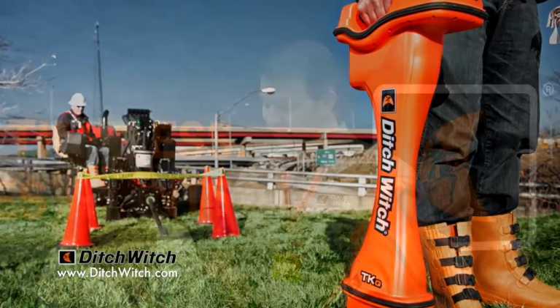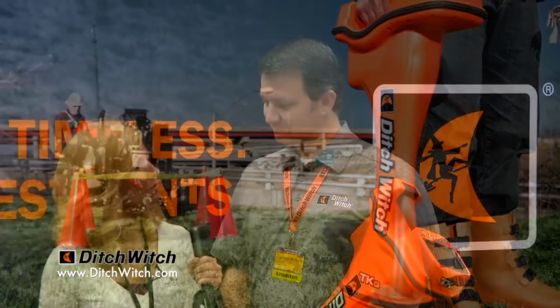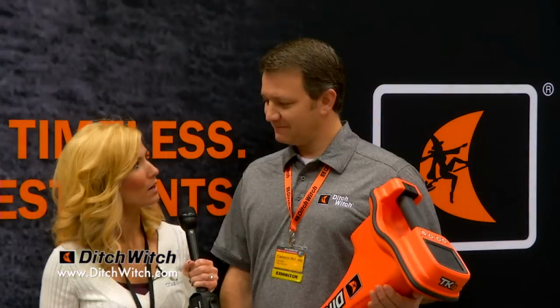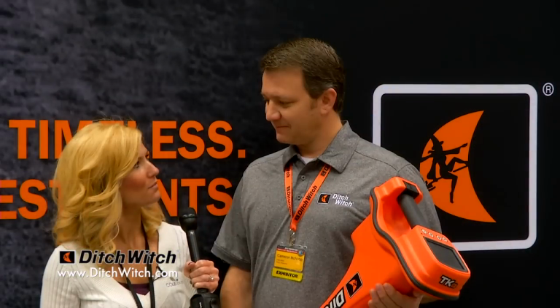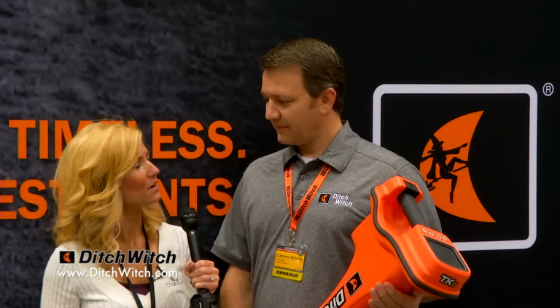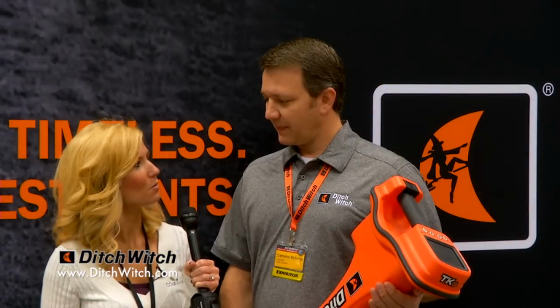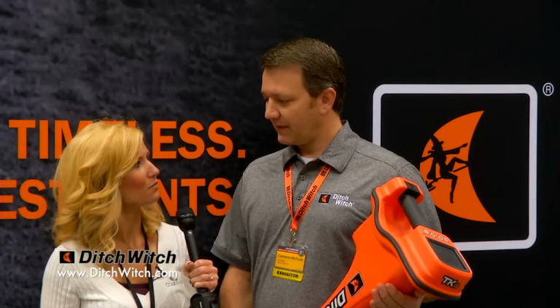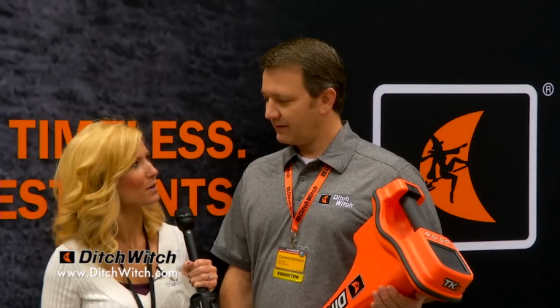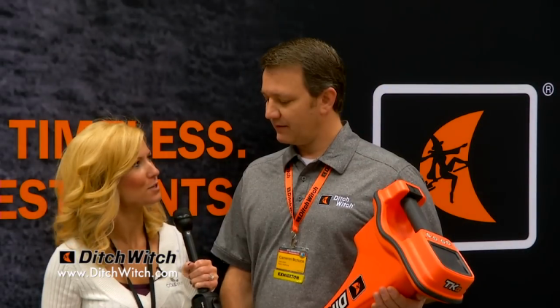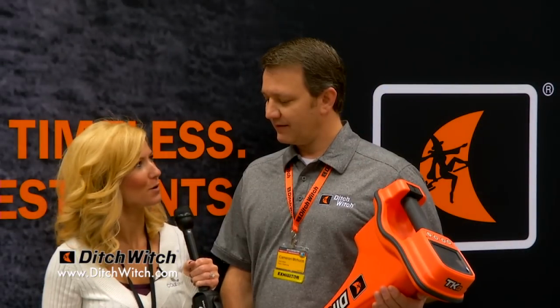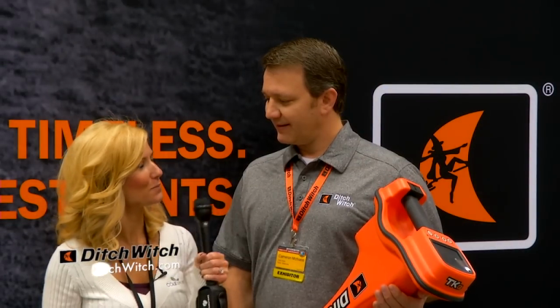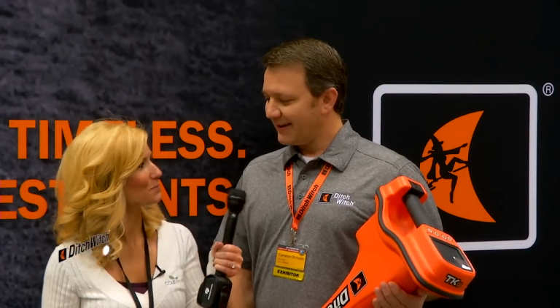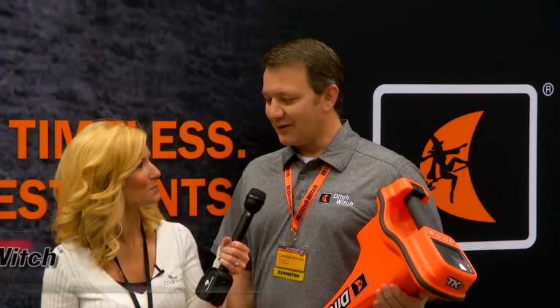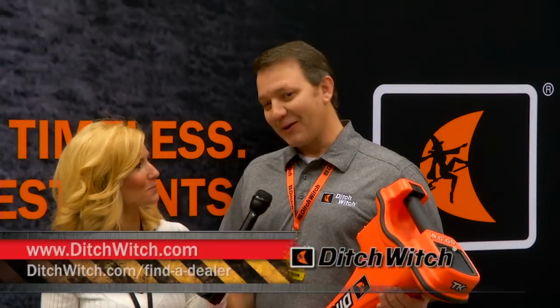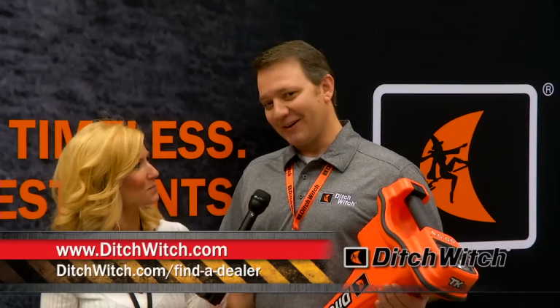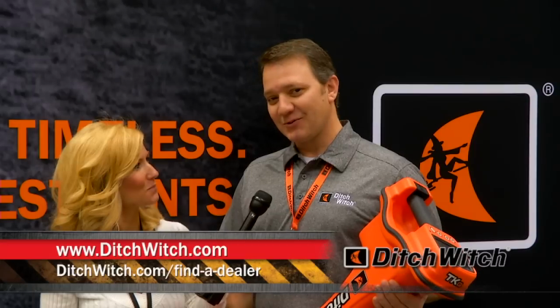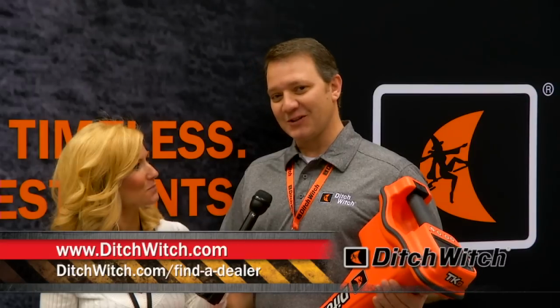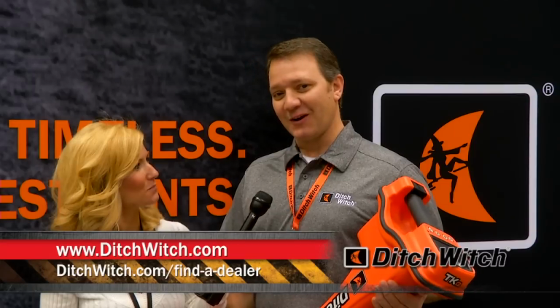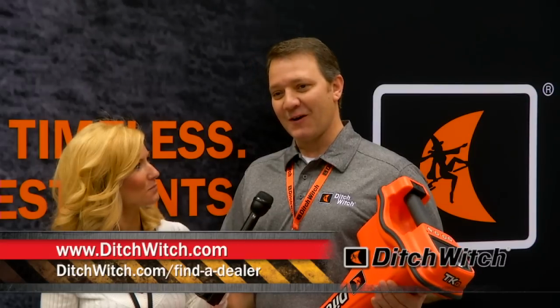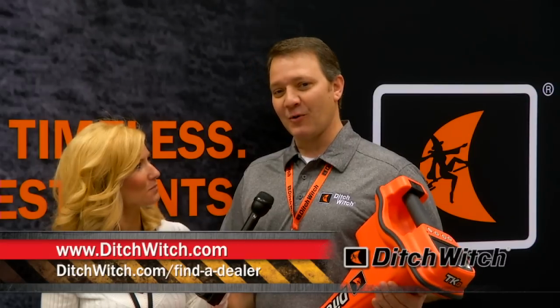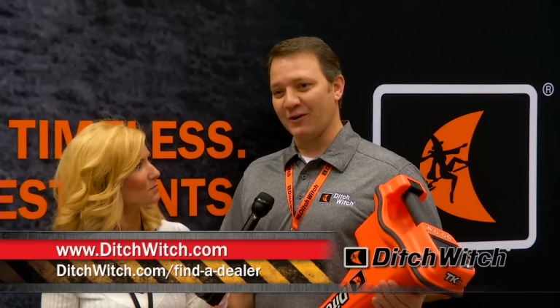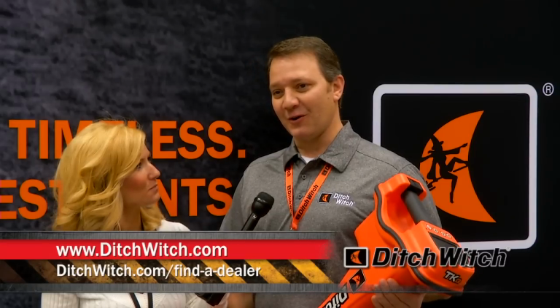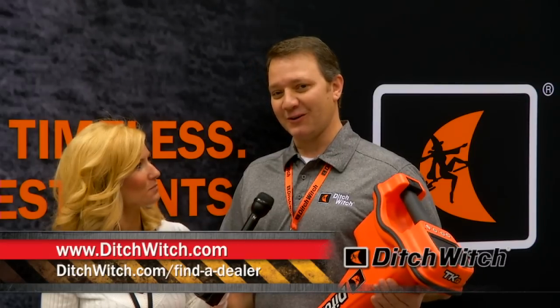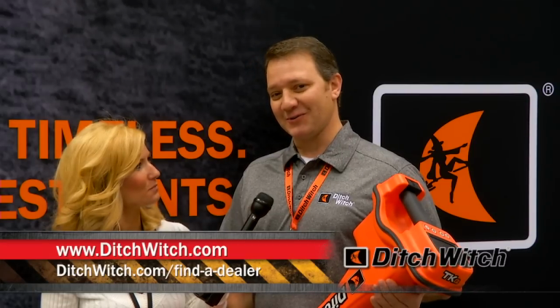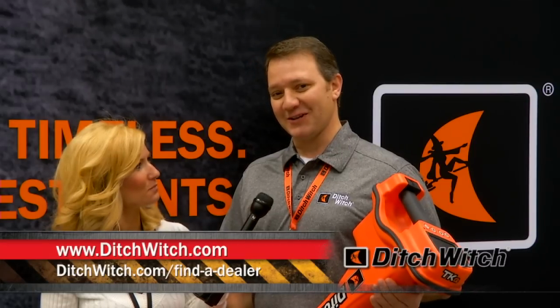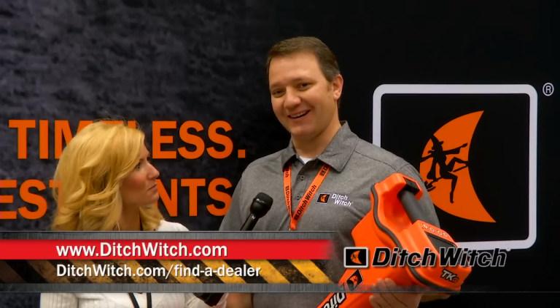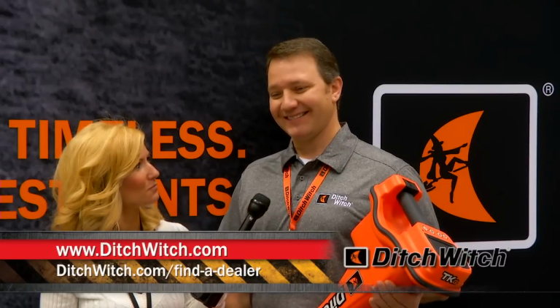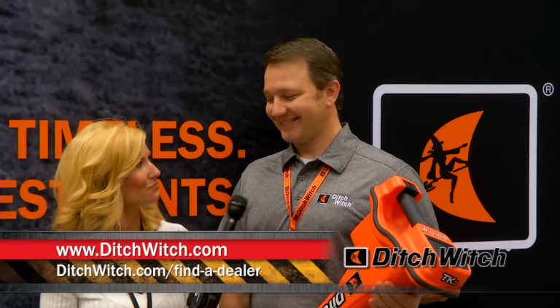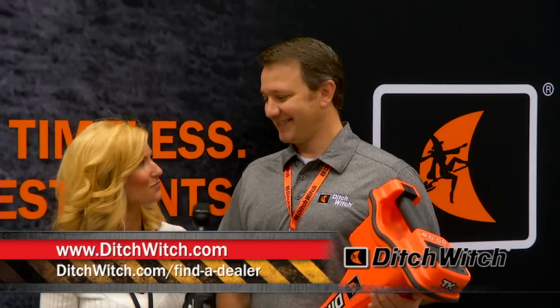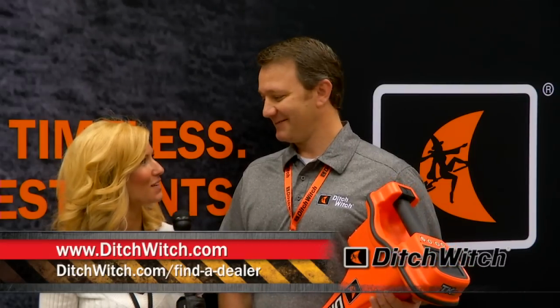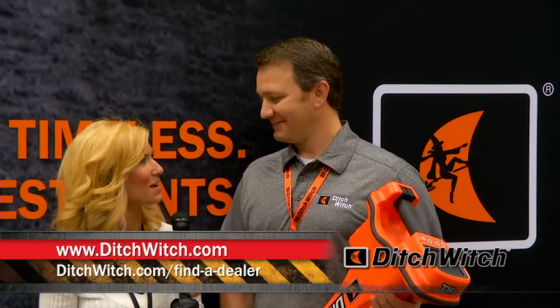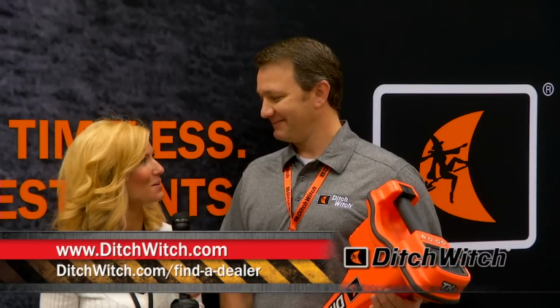And where can we find out more information about it? You can go to Ditchwich.com or your local Ditchwich dealer. Thanks, Cameron.